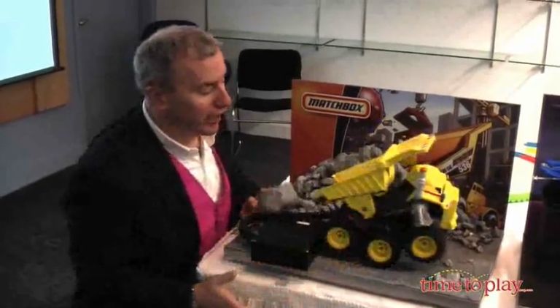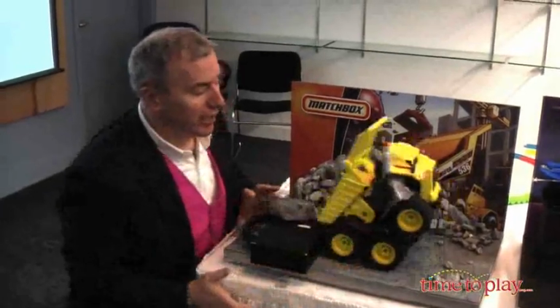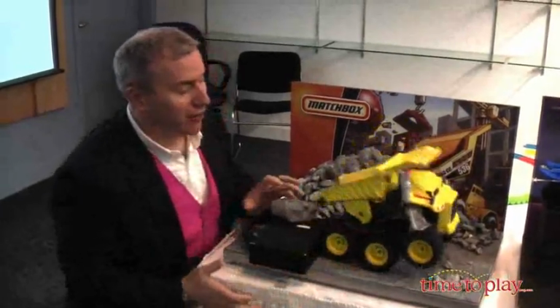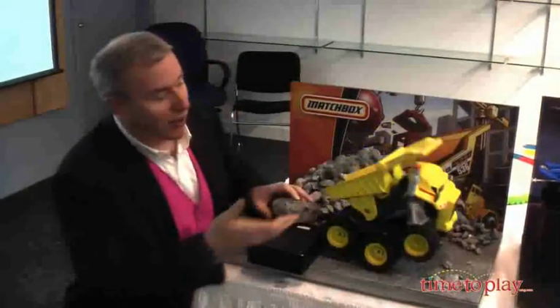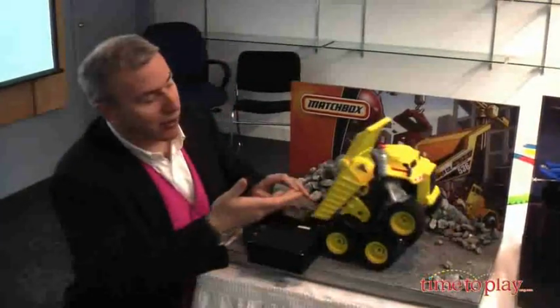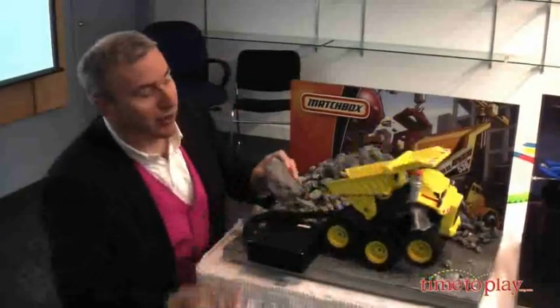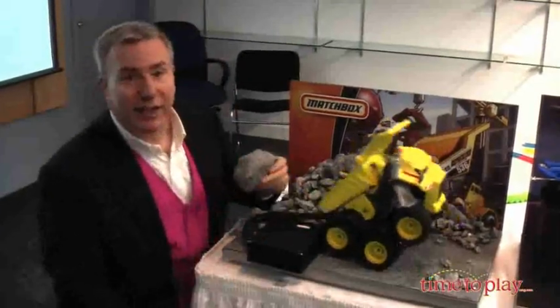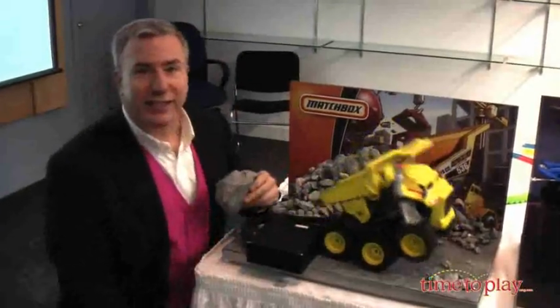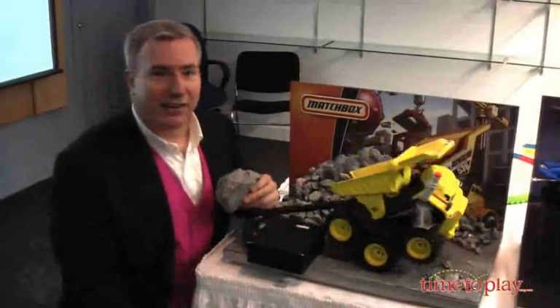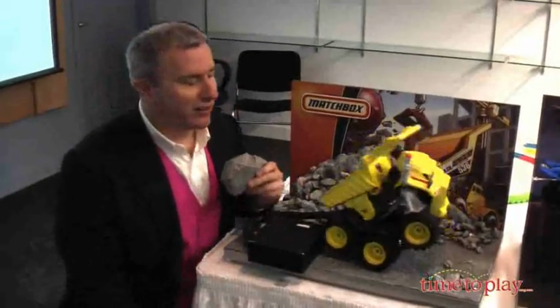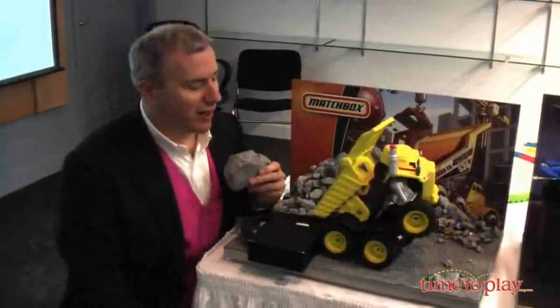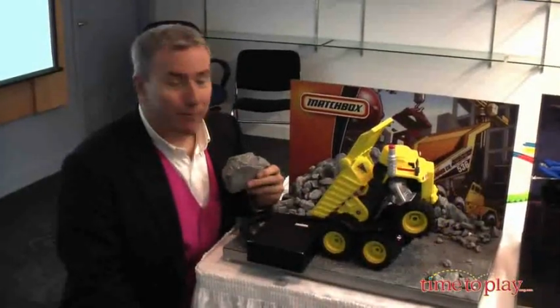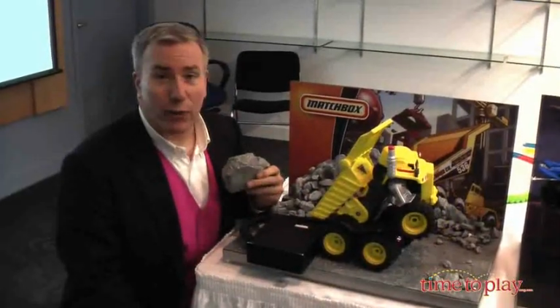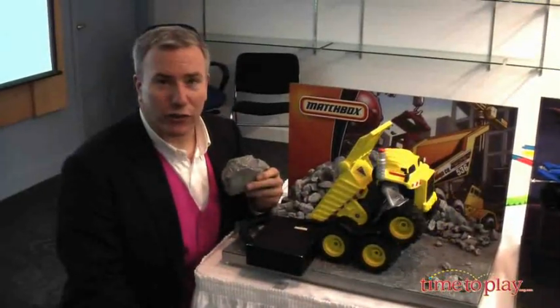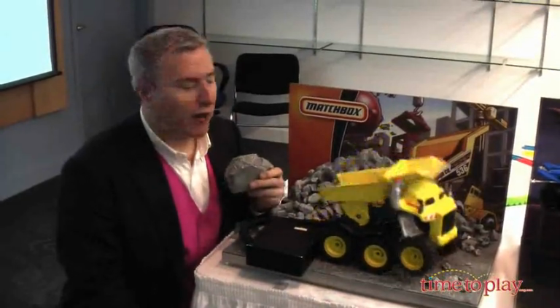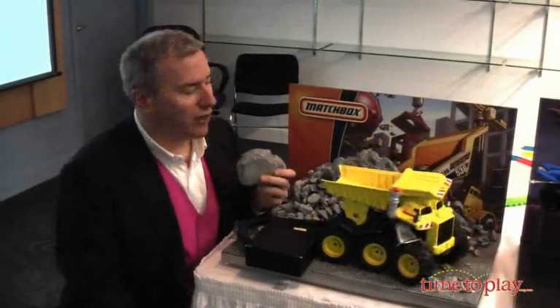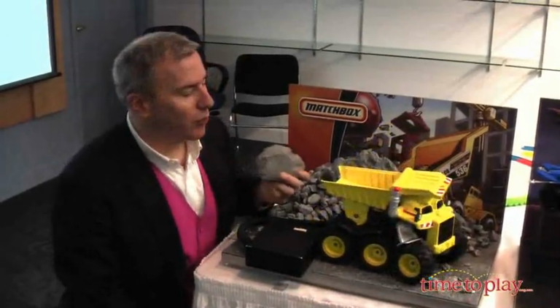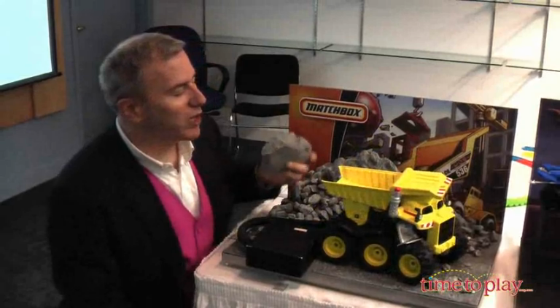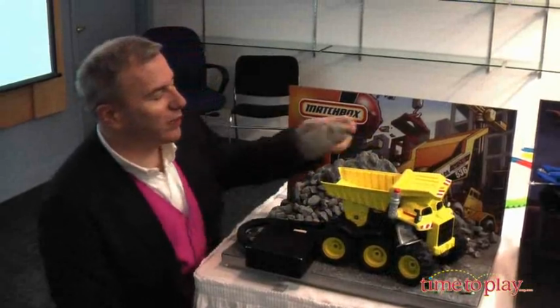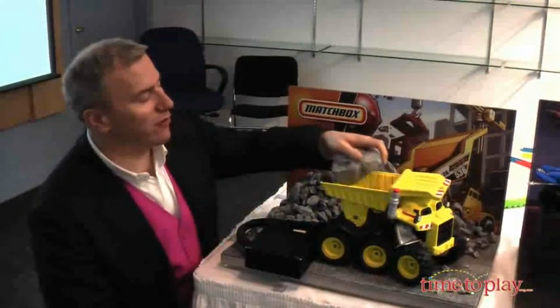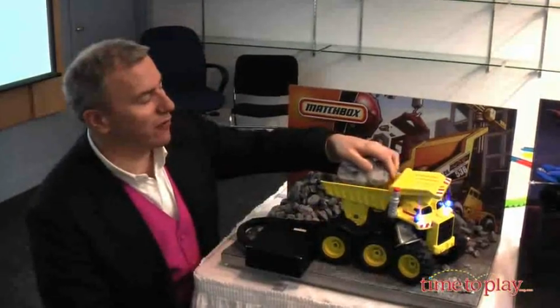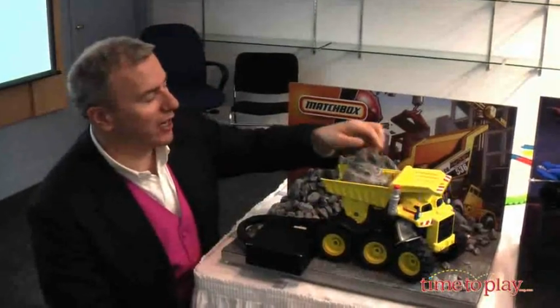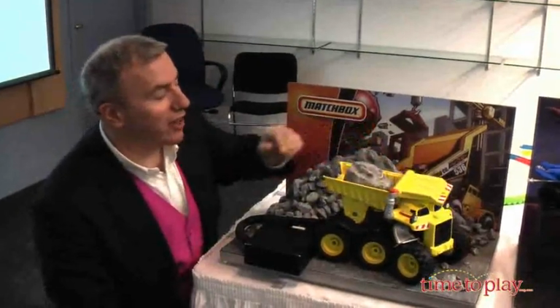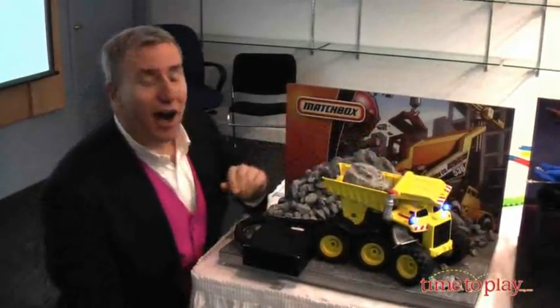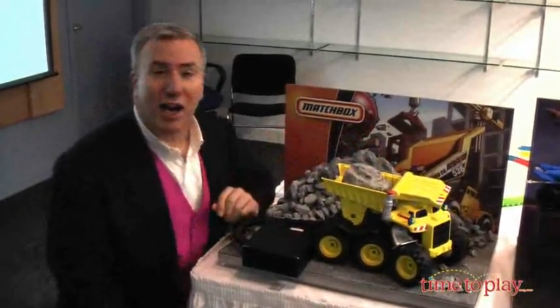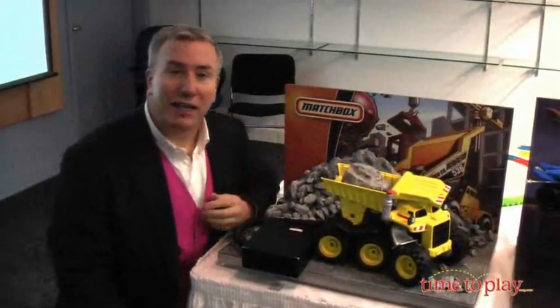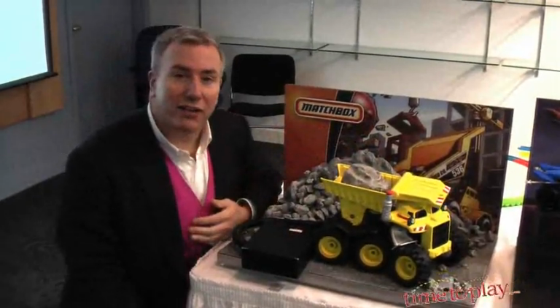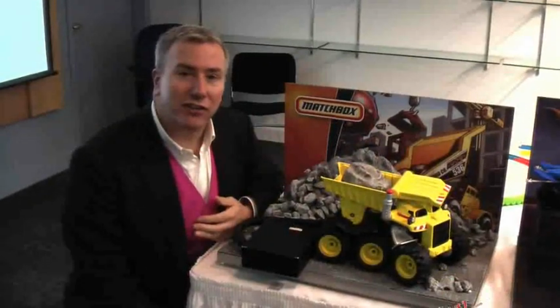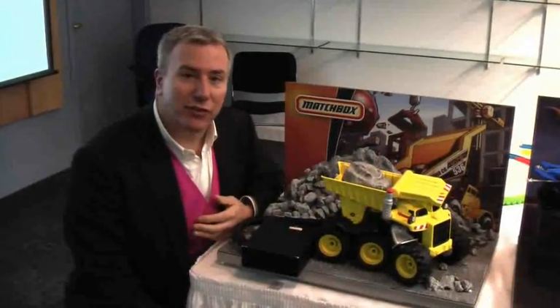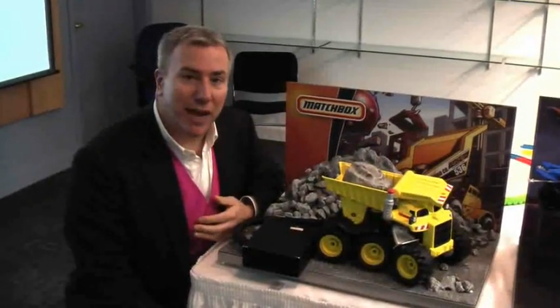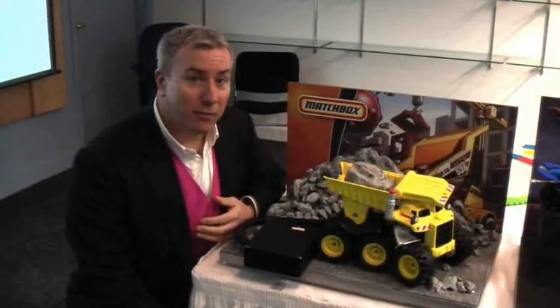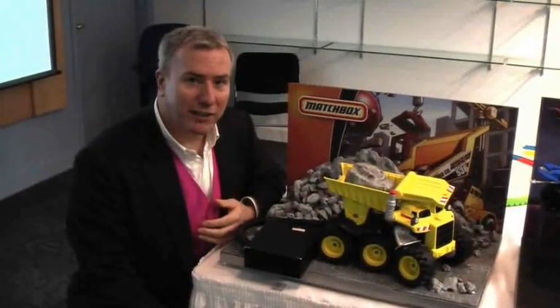Really engaging. There he goes — he's dancing his back wheels off. Really, really fun for kids, coming later this year from Matchbox.